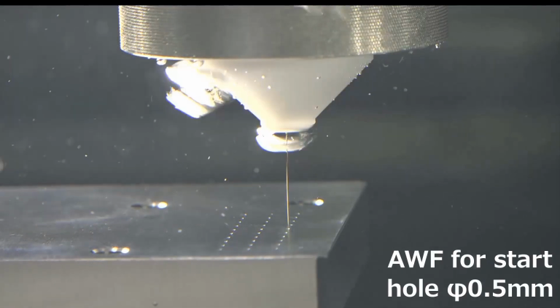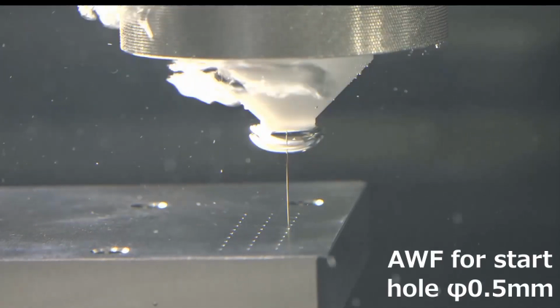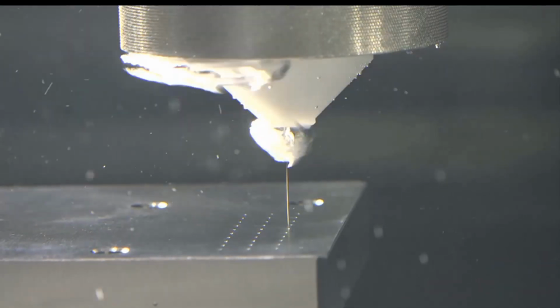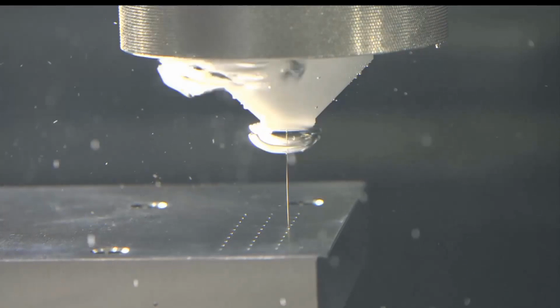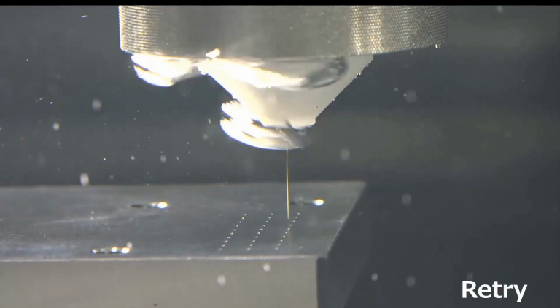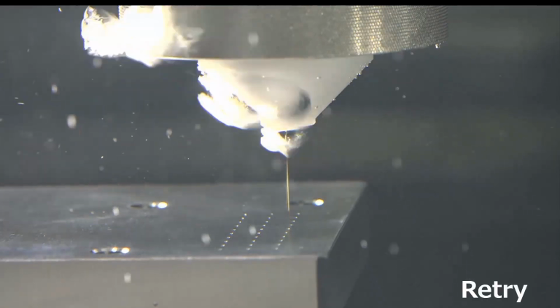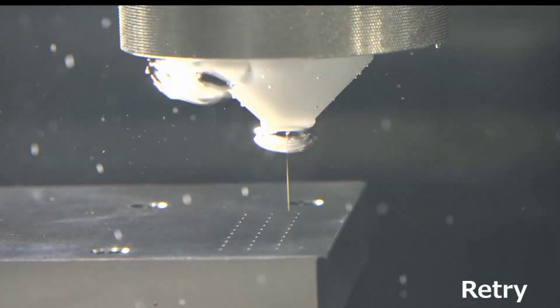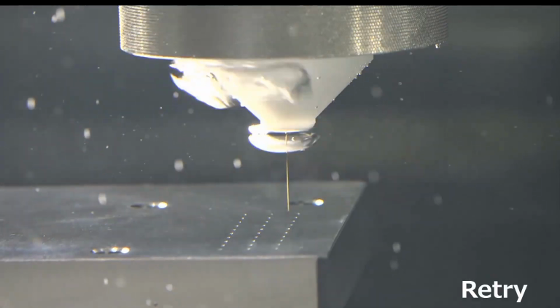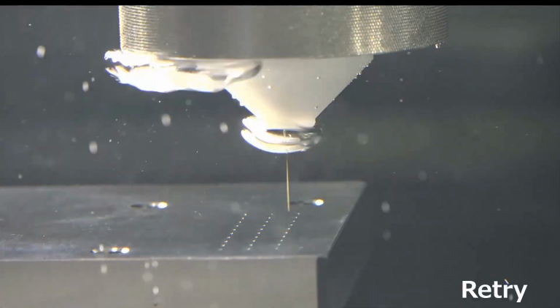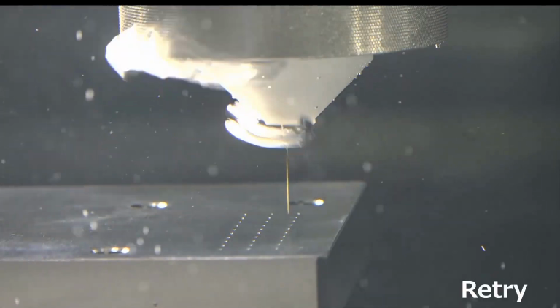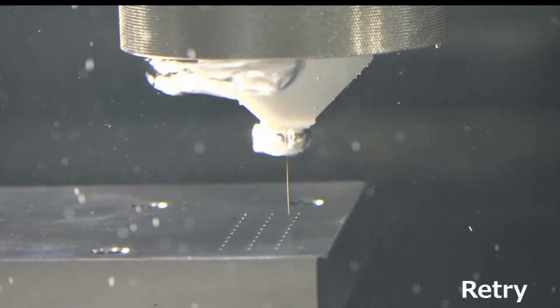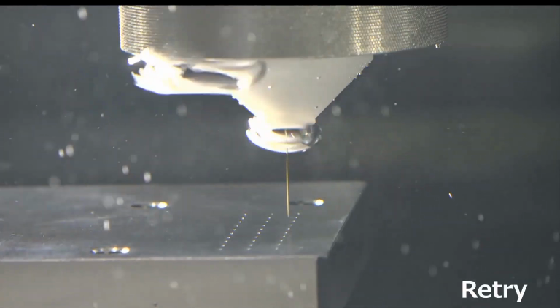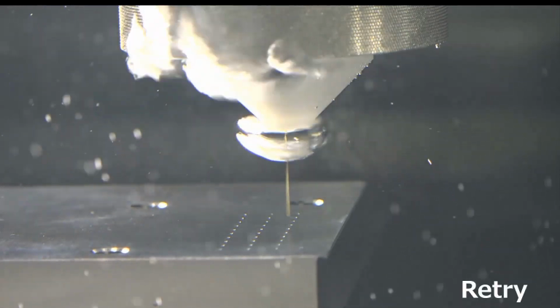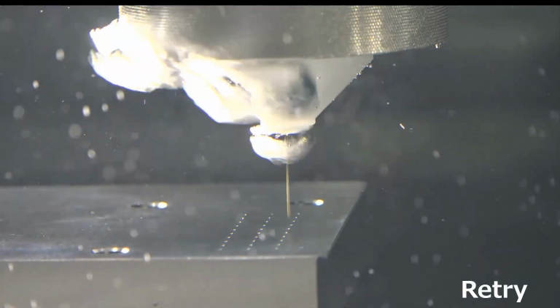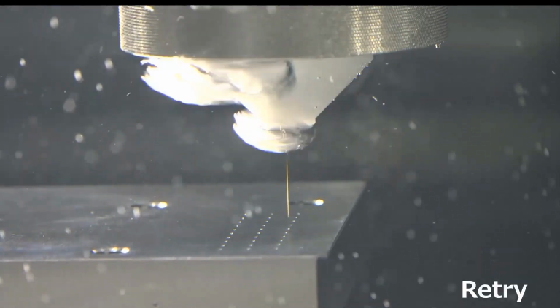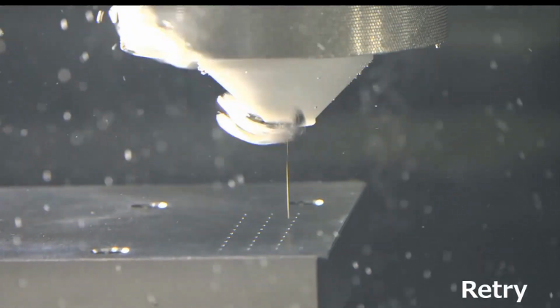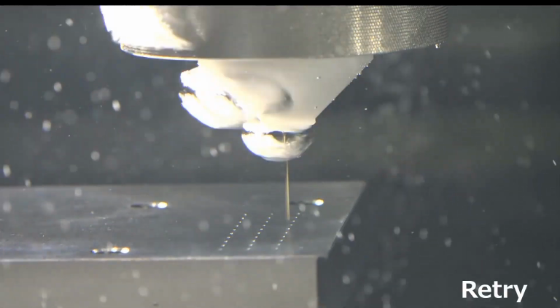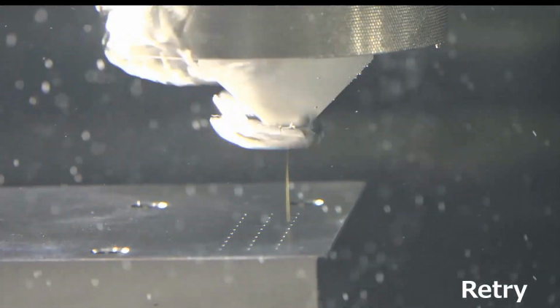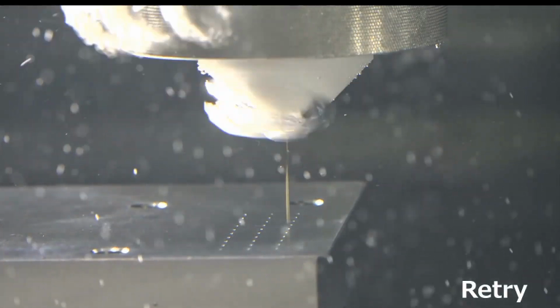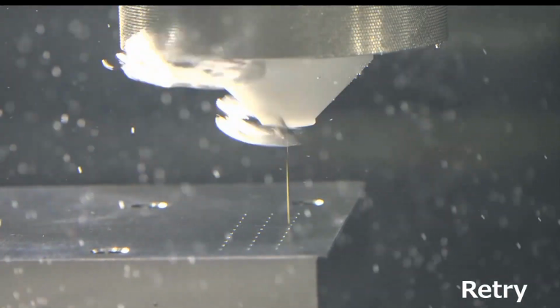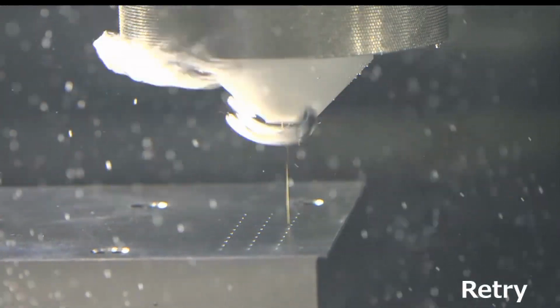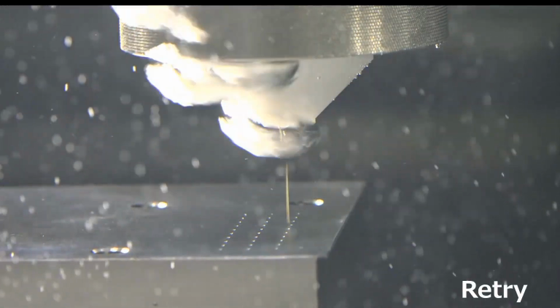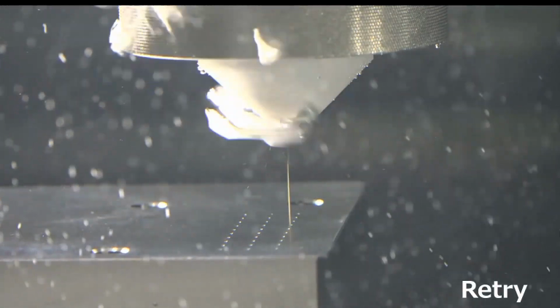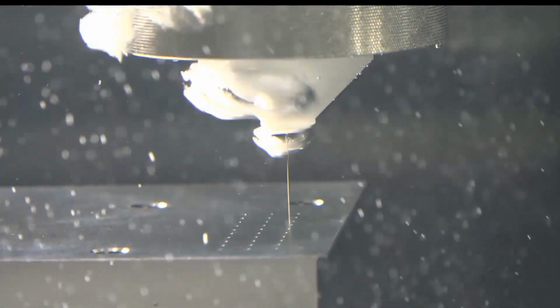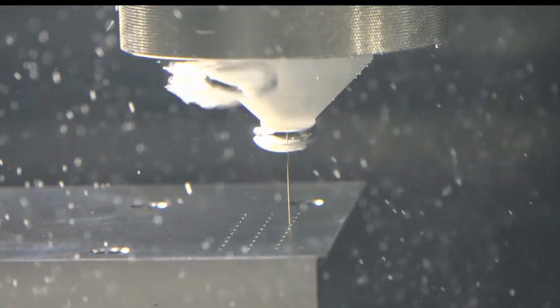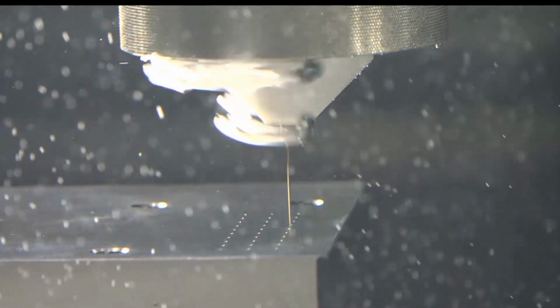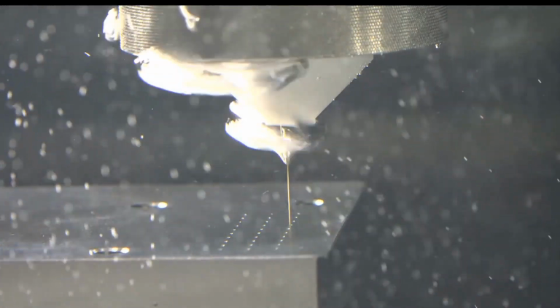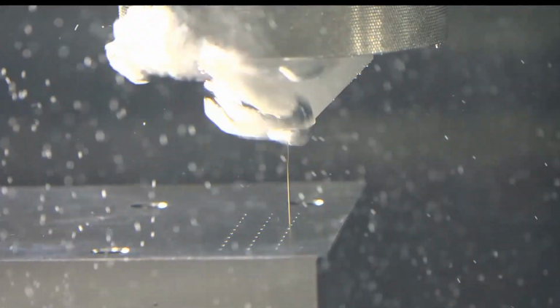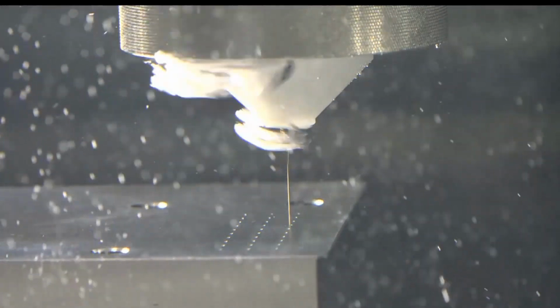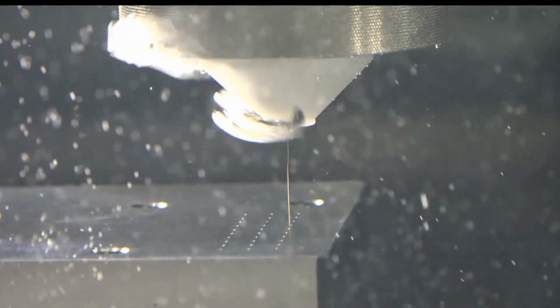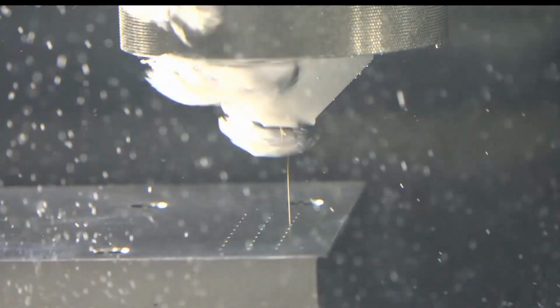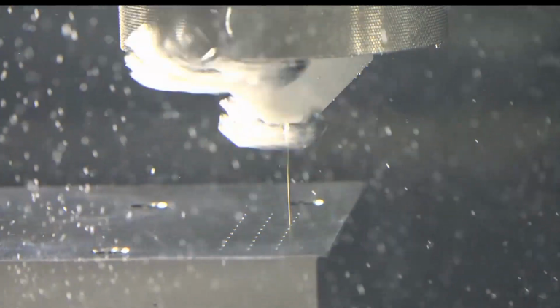This is an example of AWF into a small hole, using the air retry function.